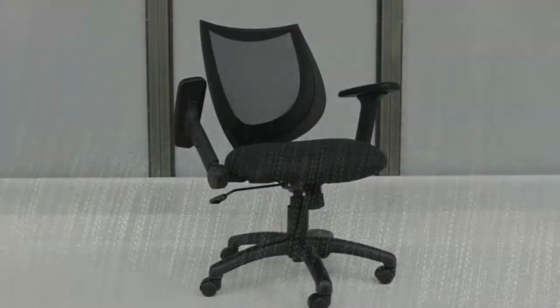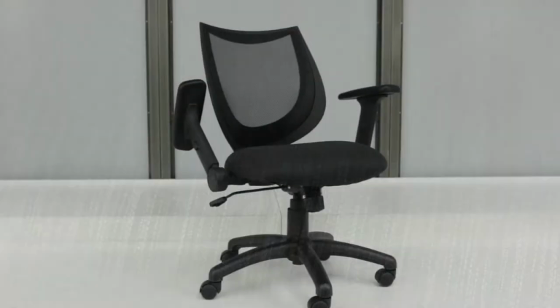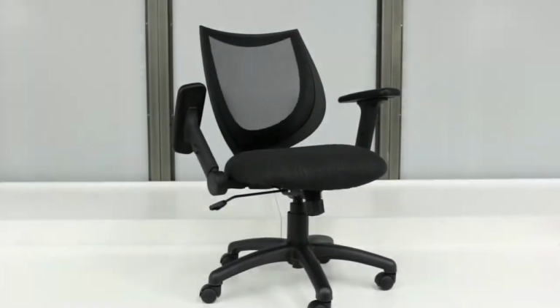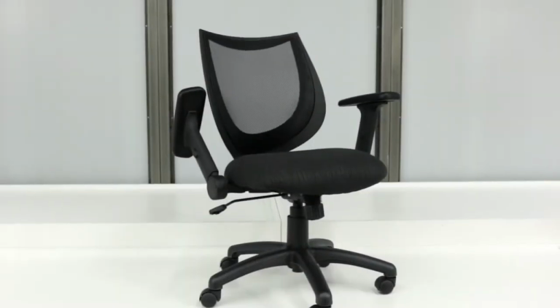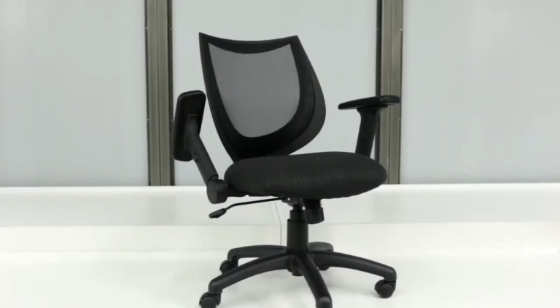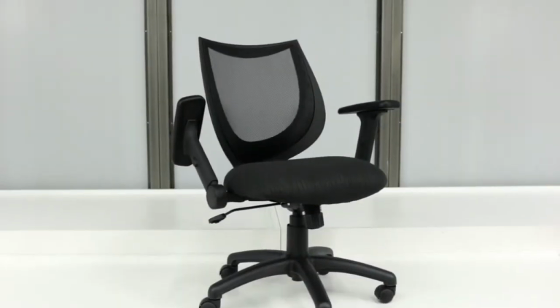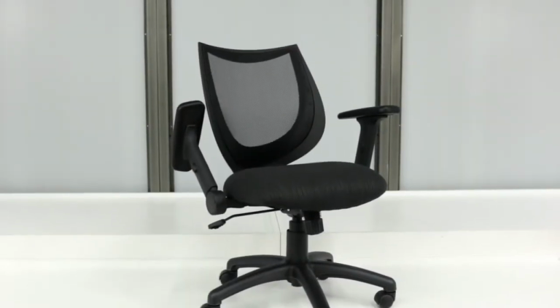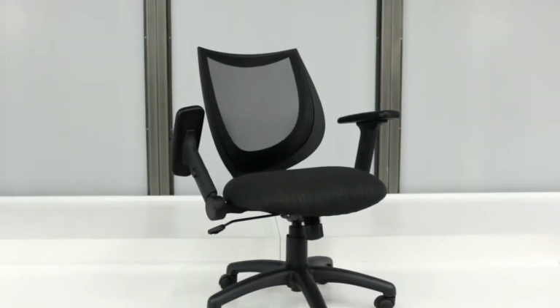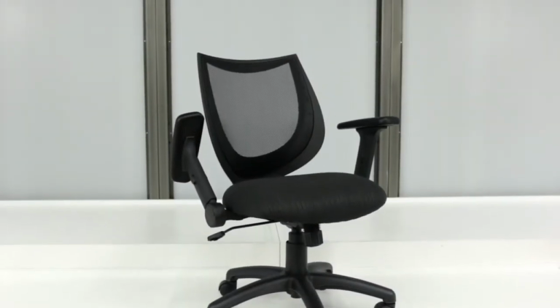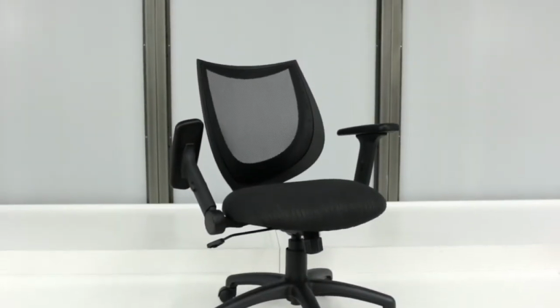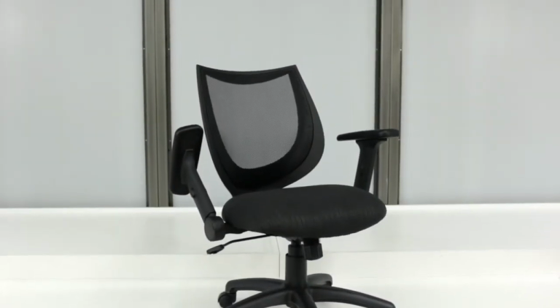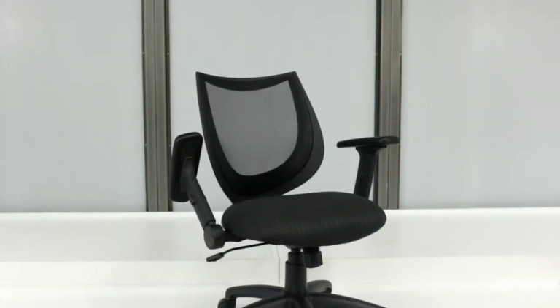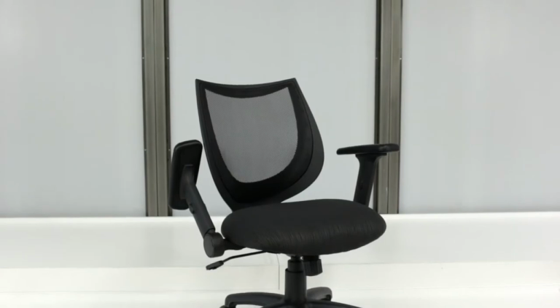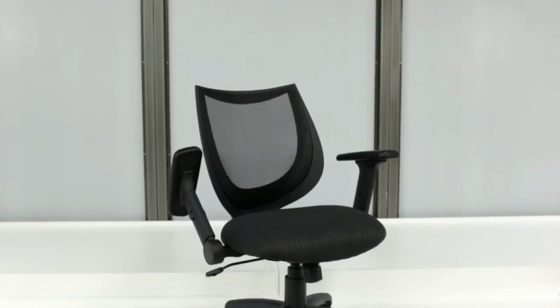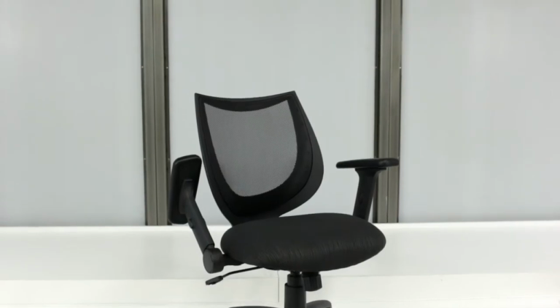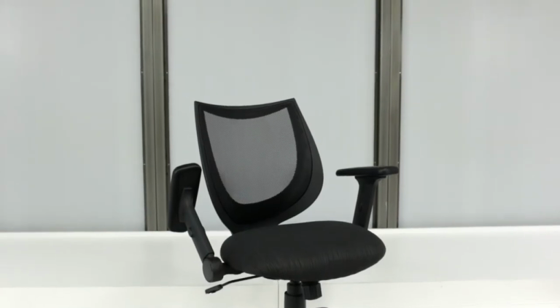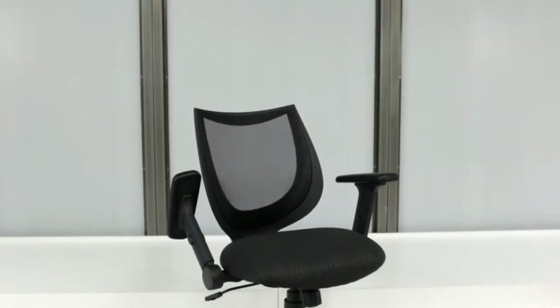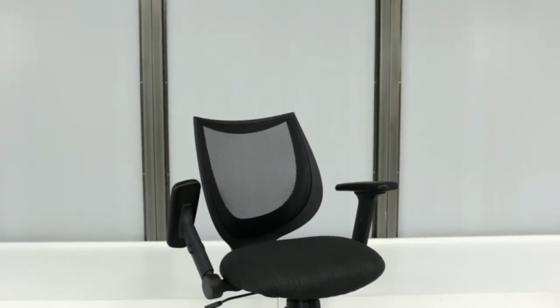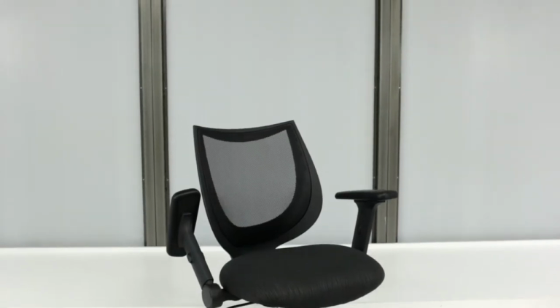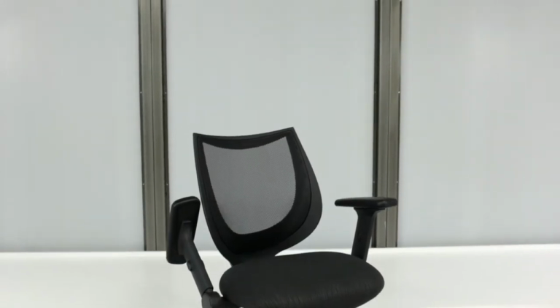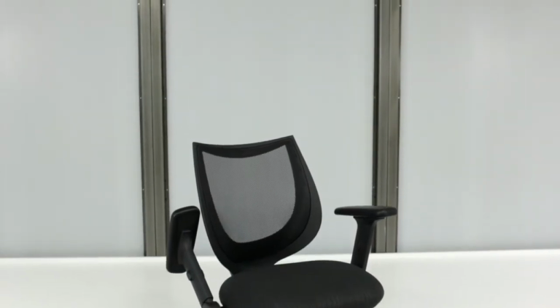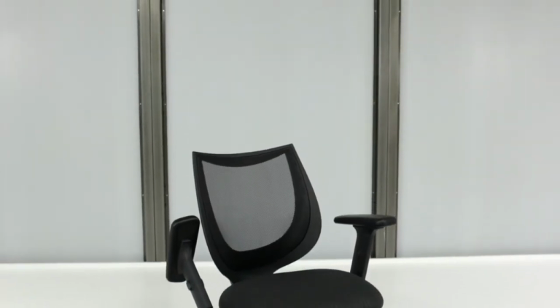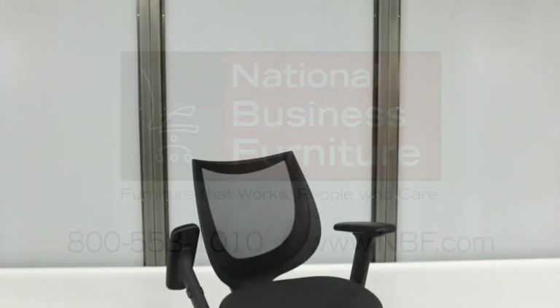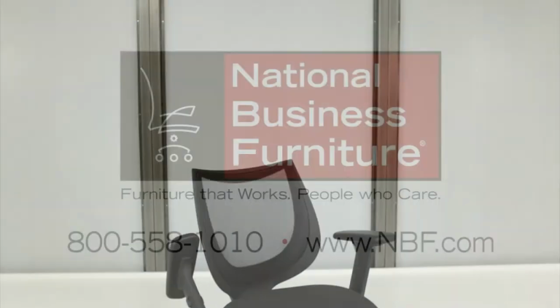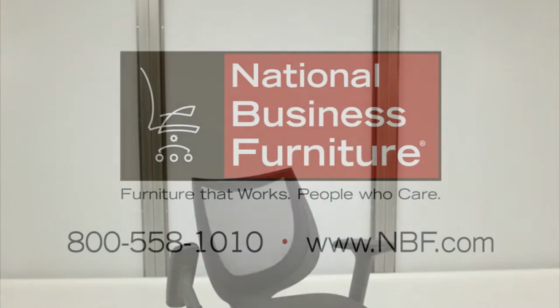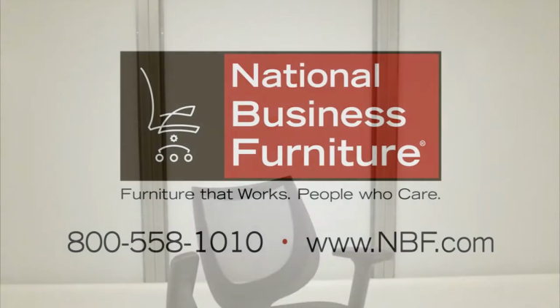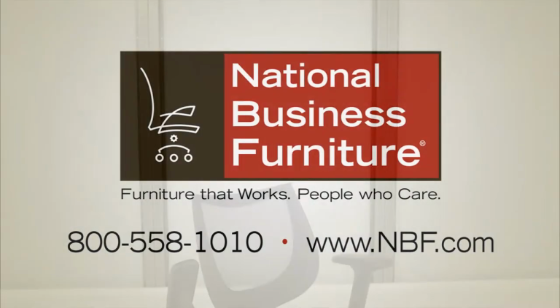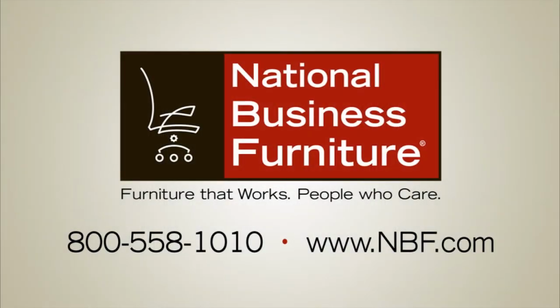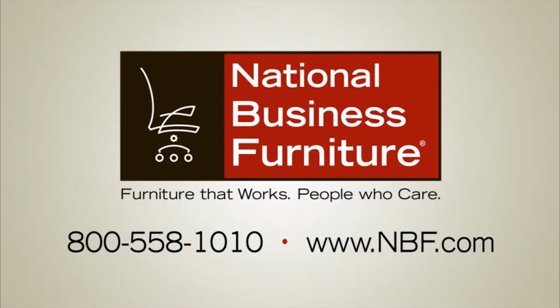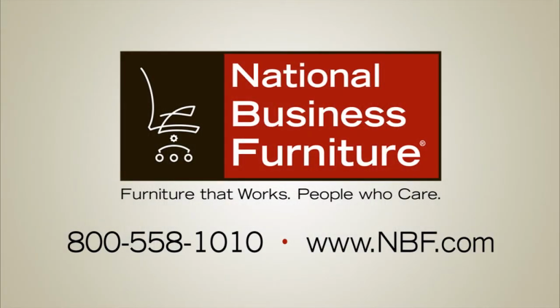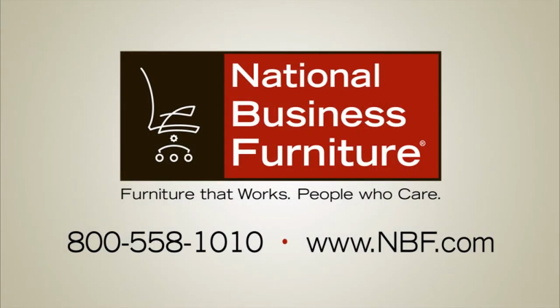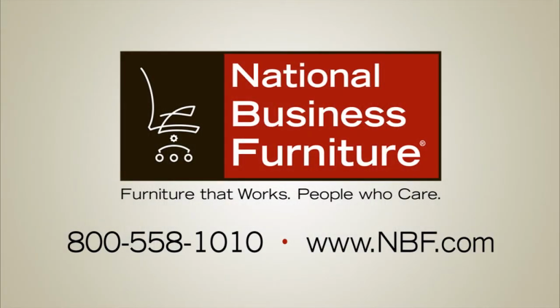Complete your daily task smarter, not harder, with the Fling Petite Flip Arm Task Chair.